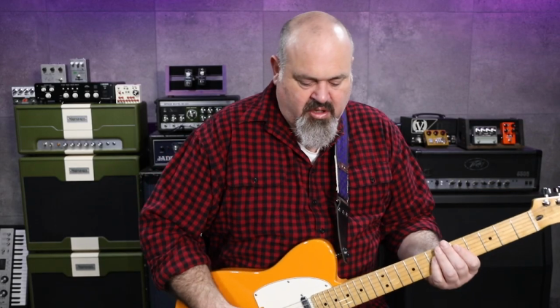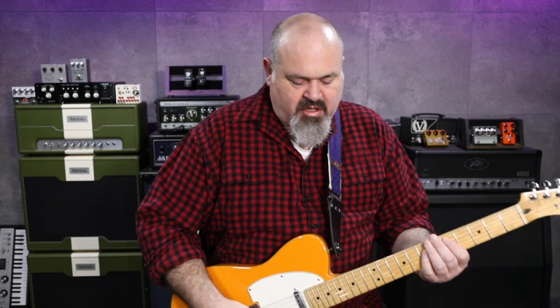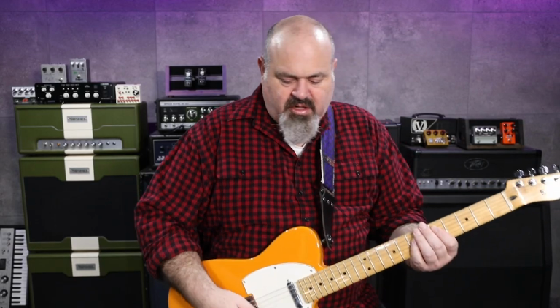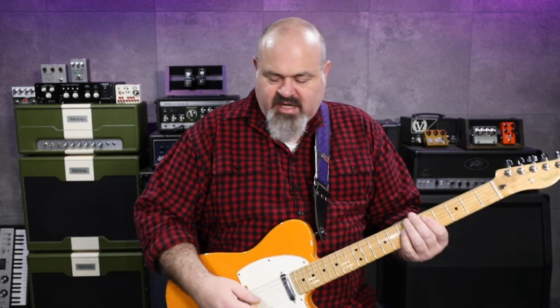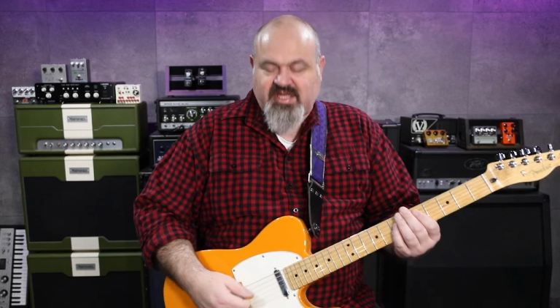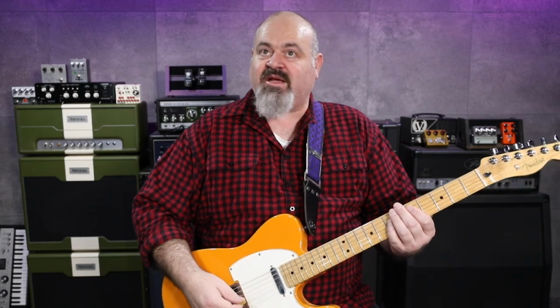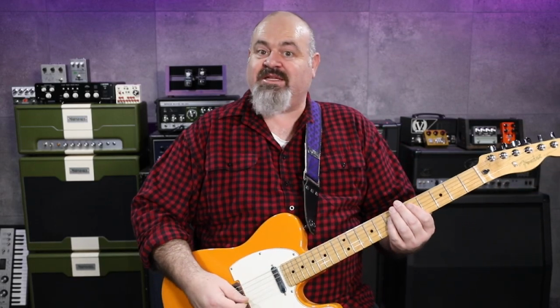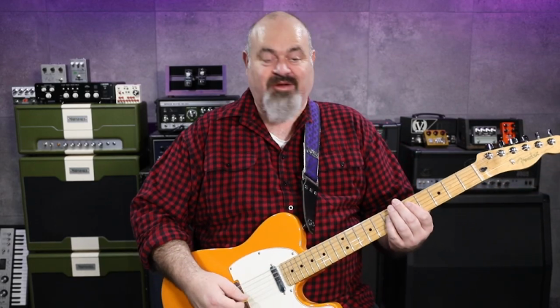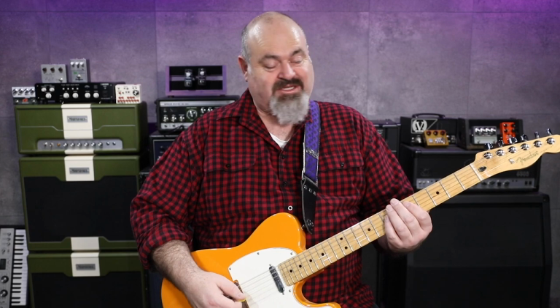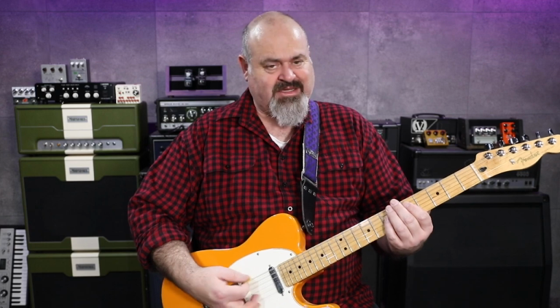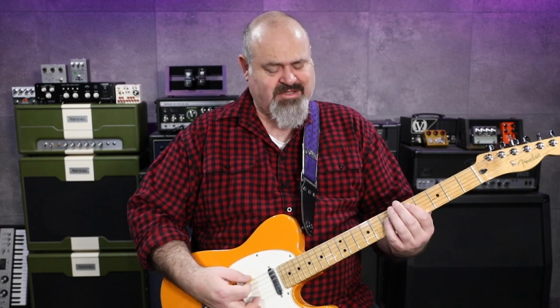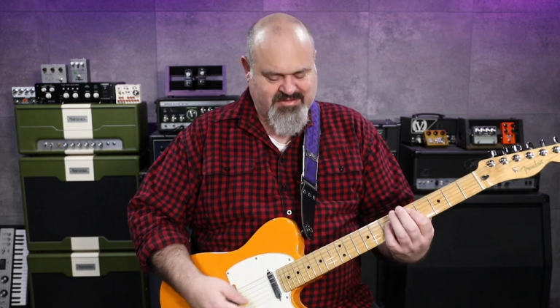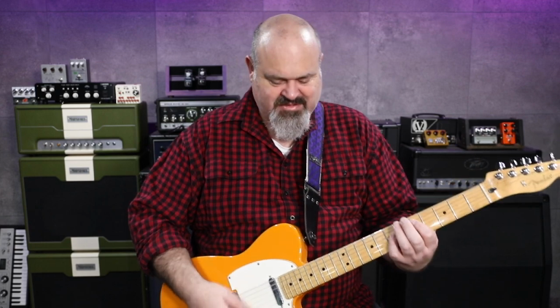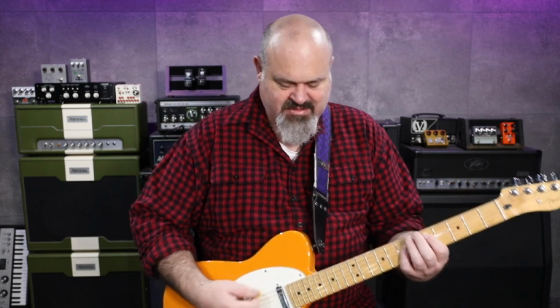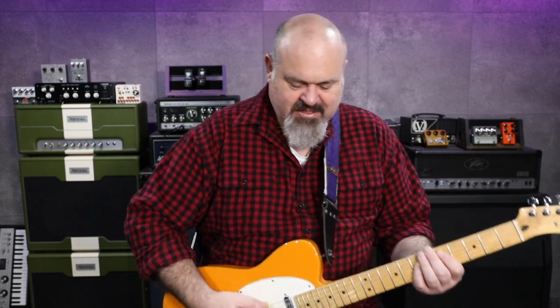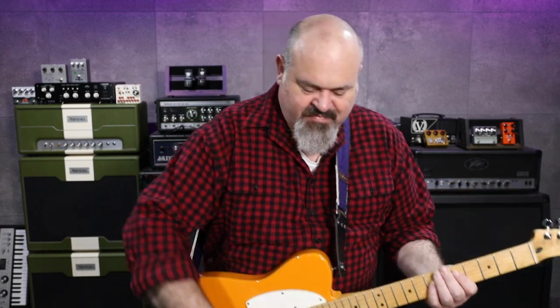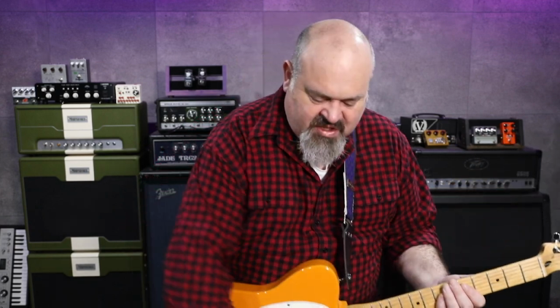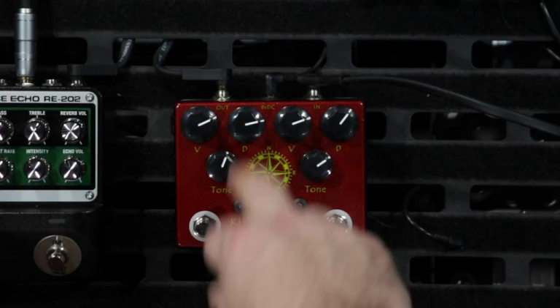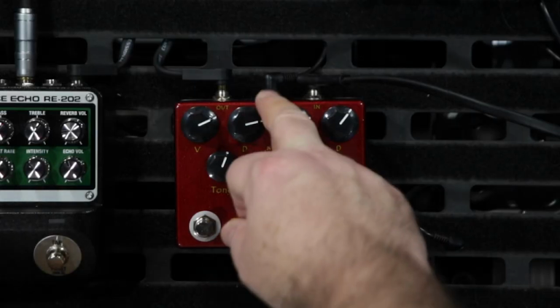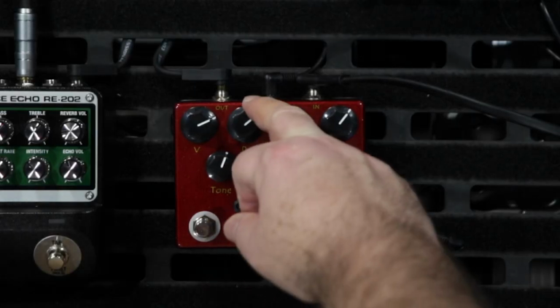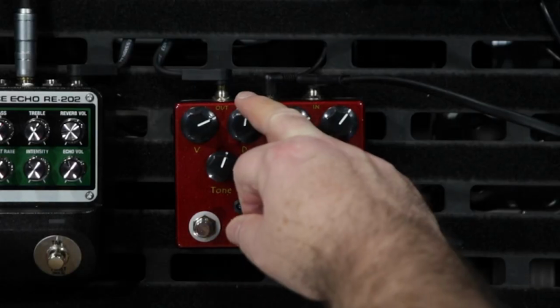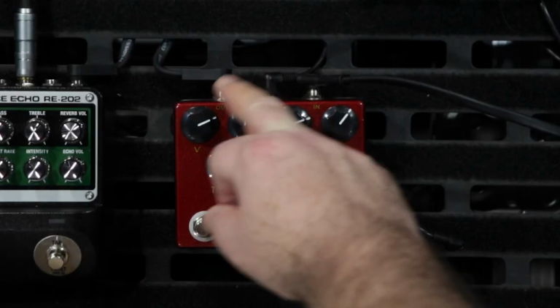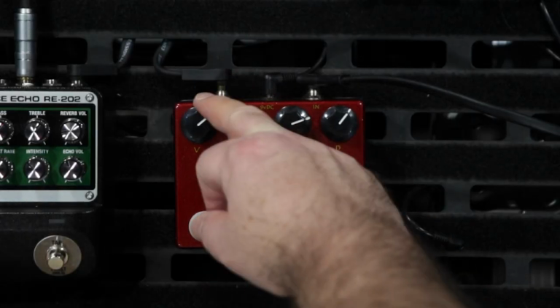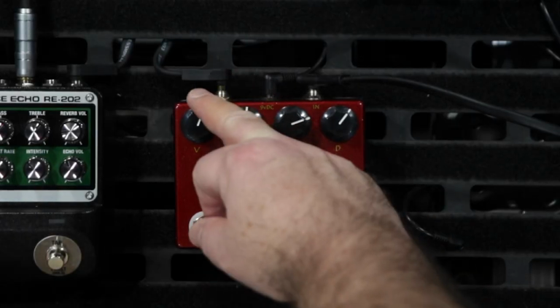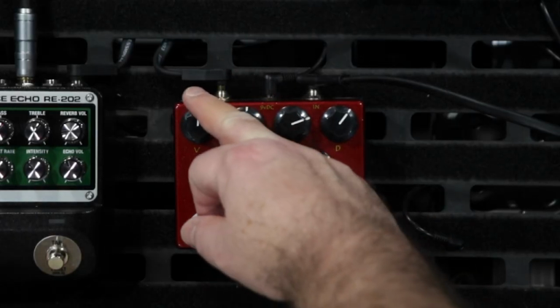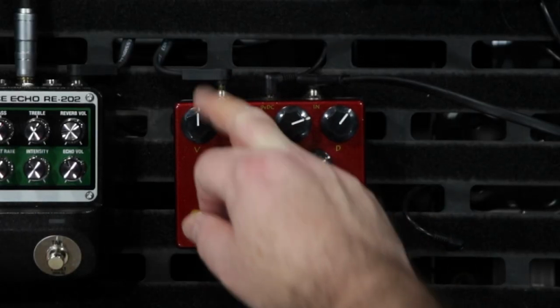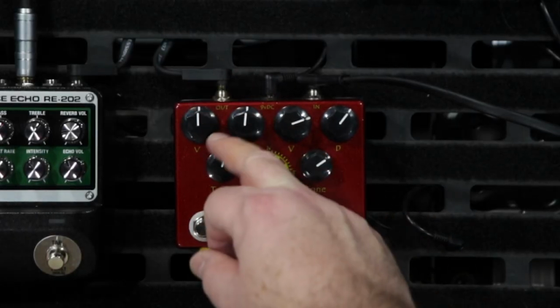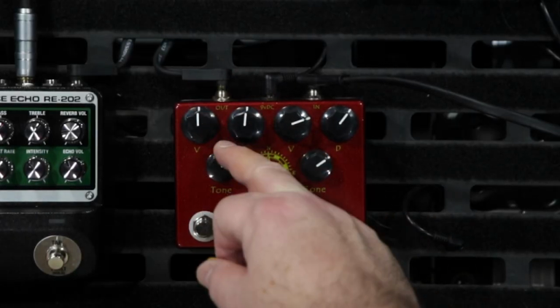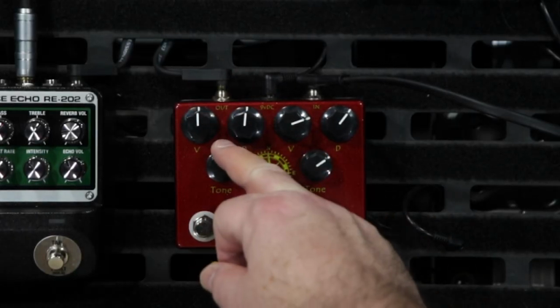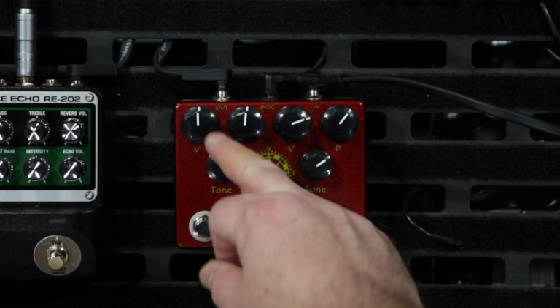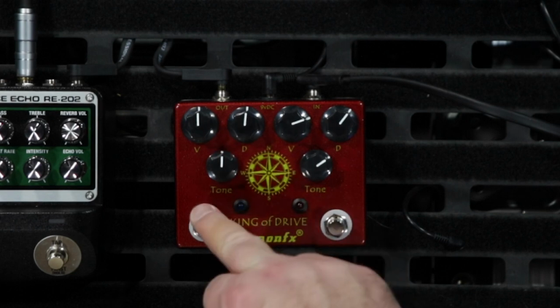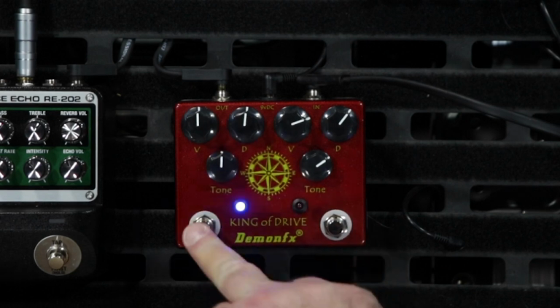All right, so that's my clean tone. First we'll have a look at the distortion side — I've put everything at 12 o'clock.